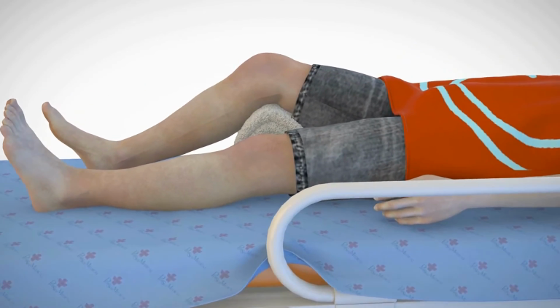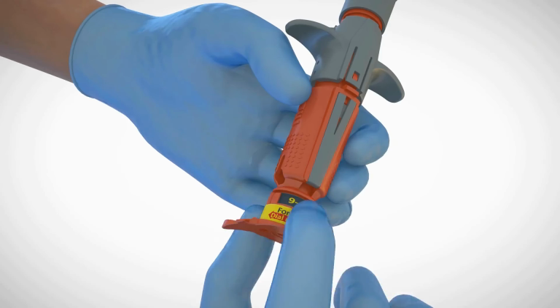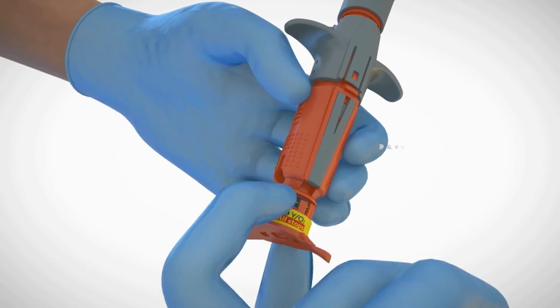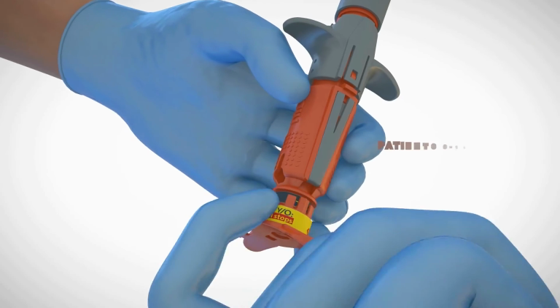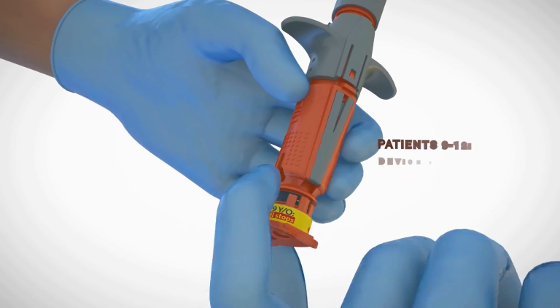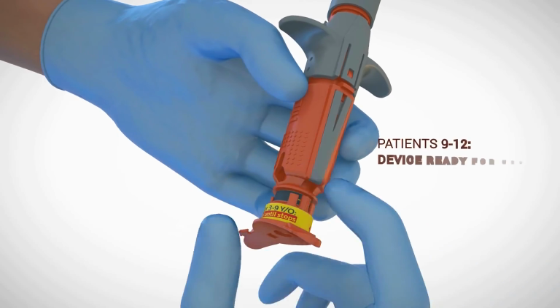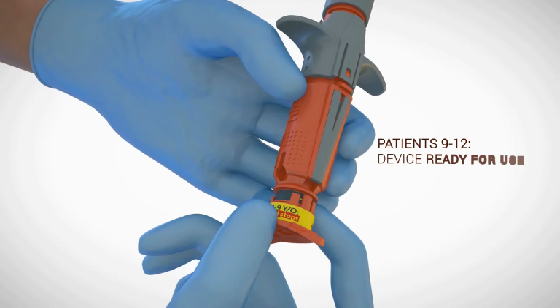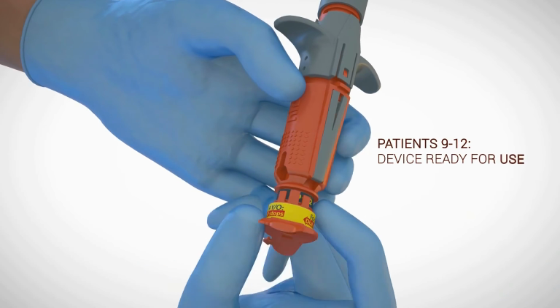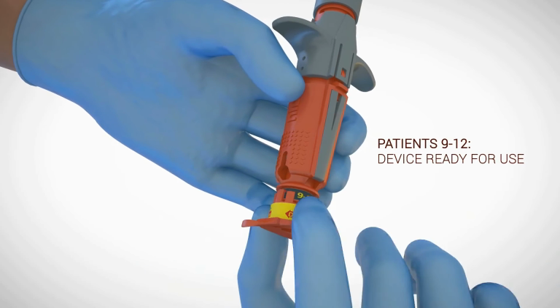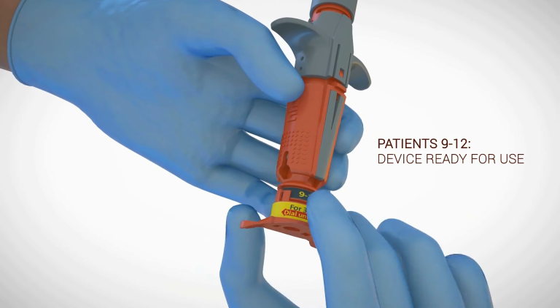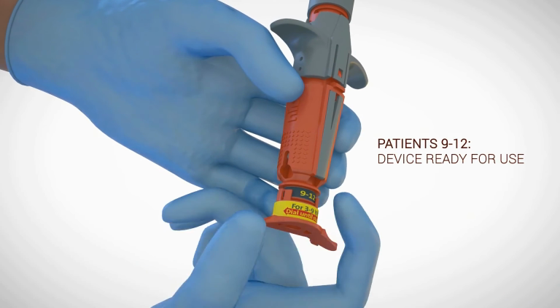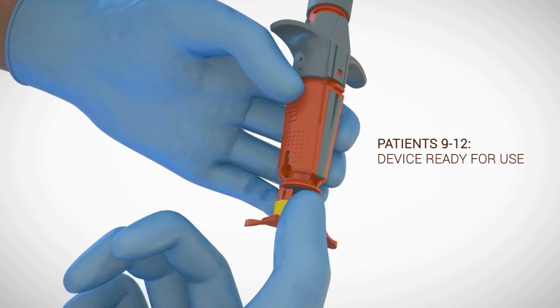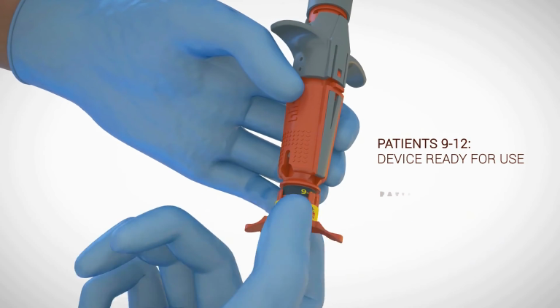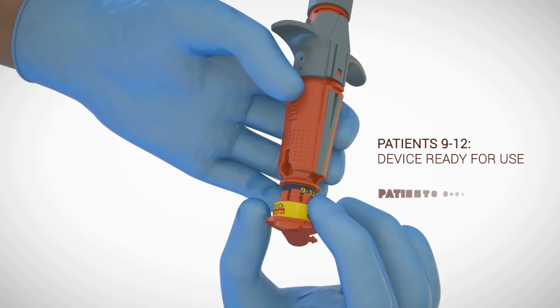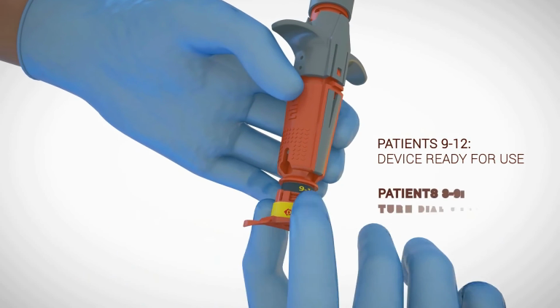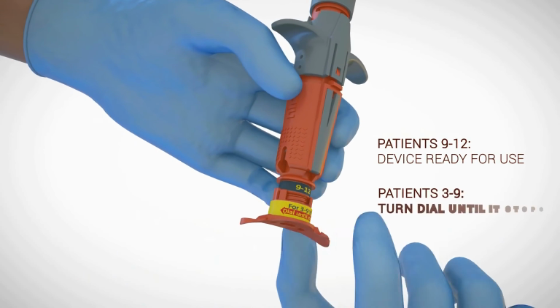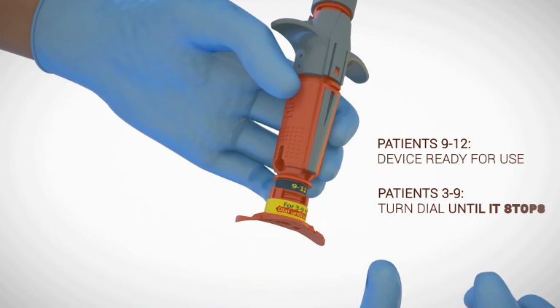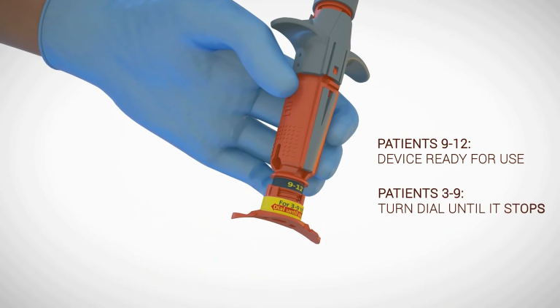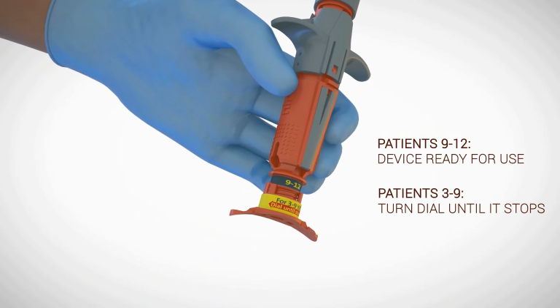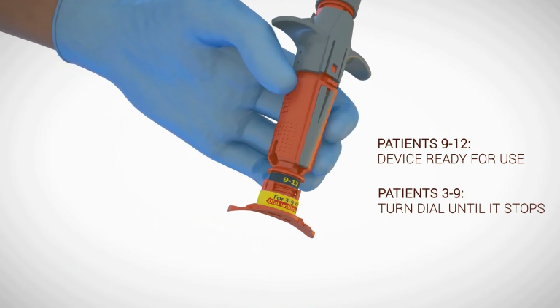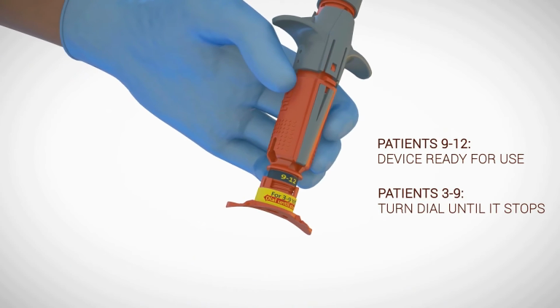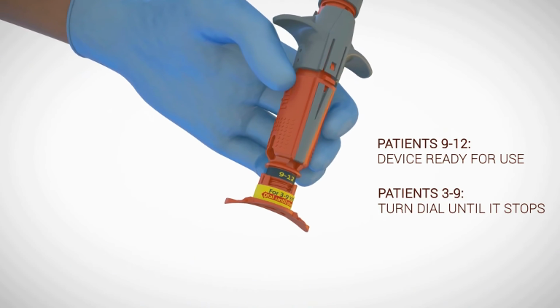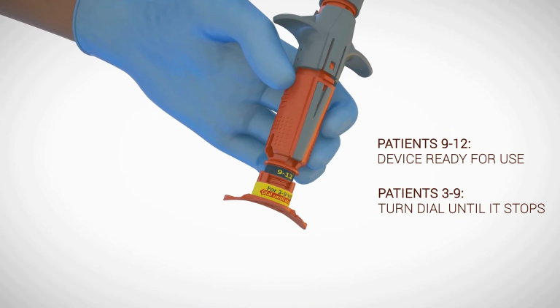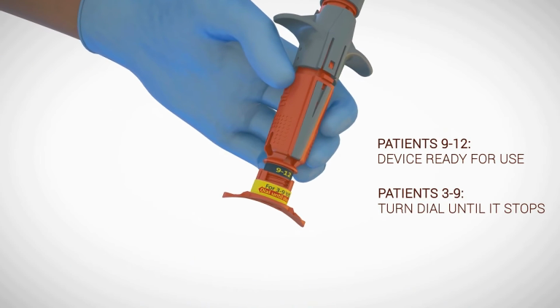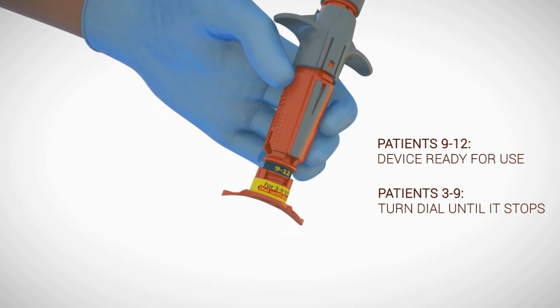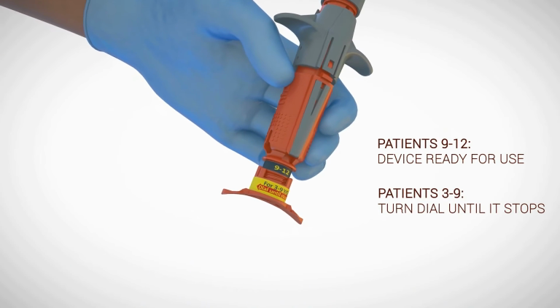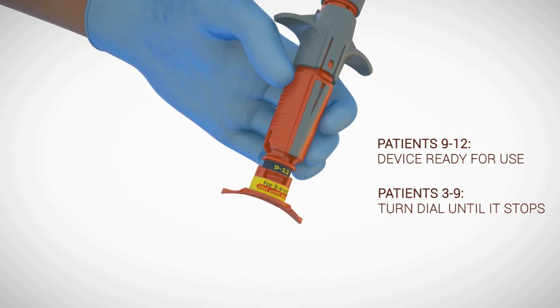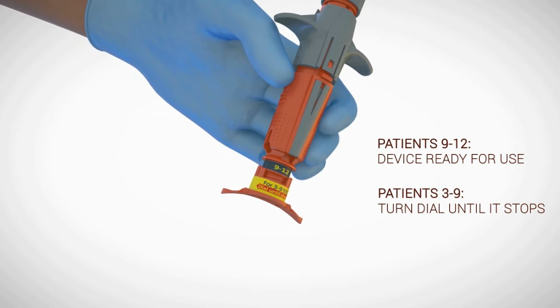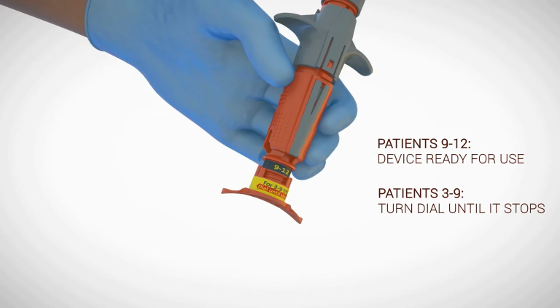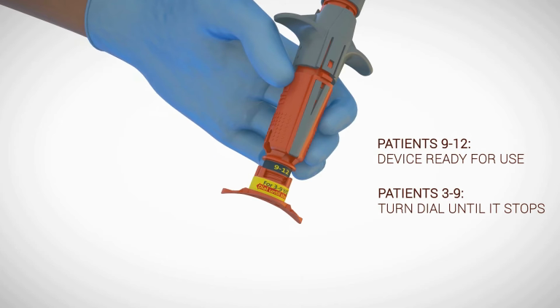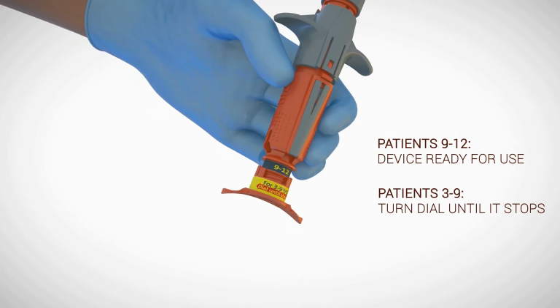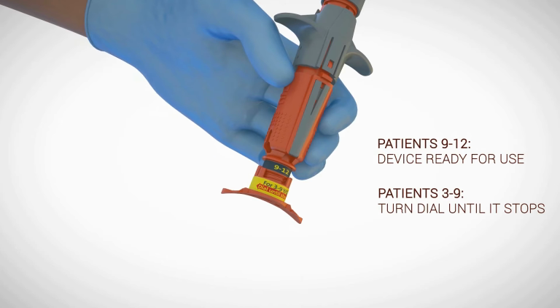To adjust to the correct needle penetration depth for patients ages 3 to 9 years old, turn the red needle stabilizer until it stops.